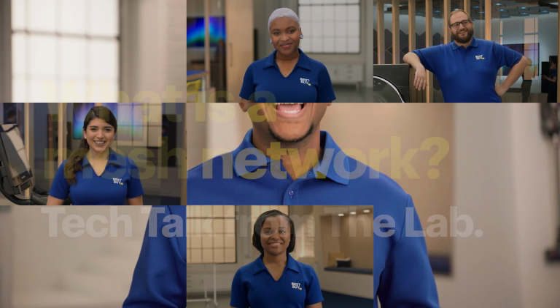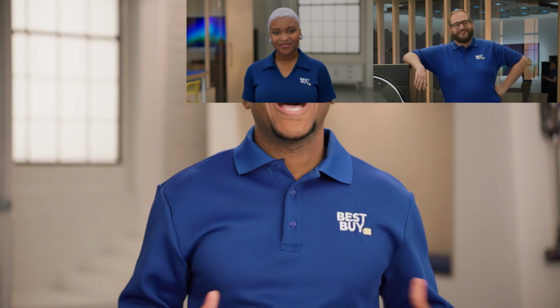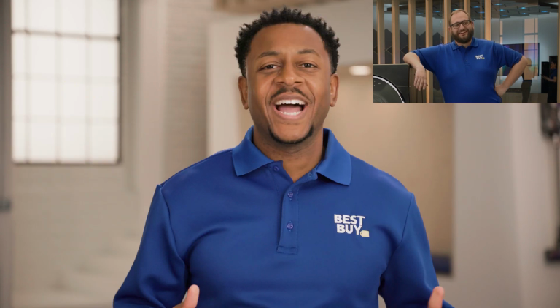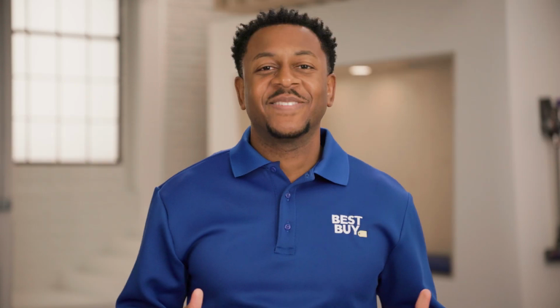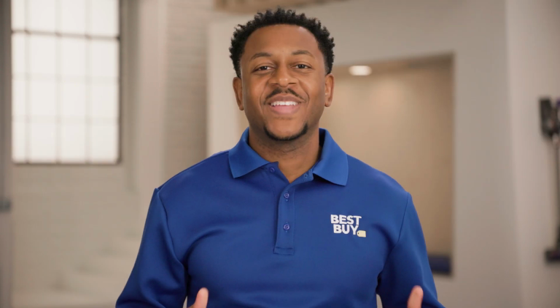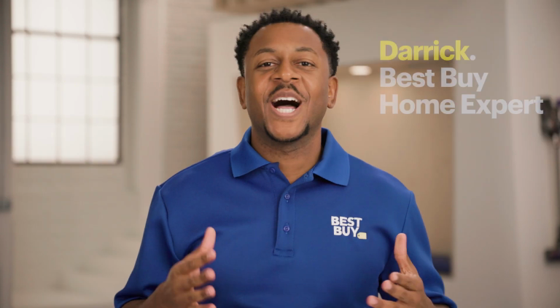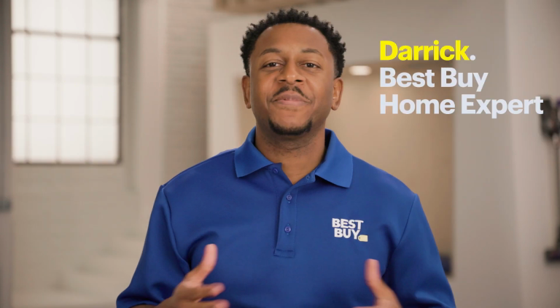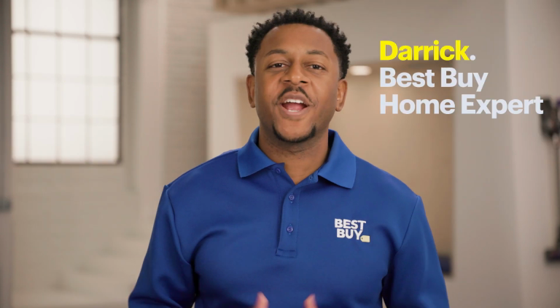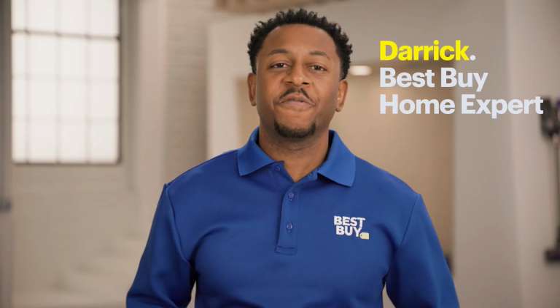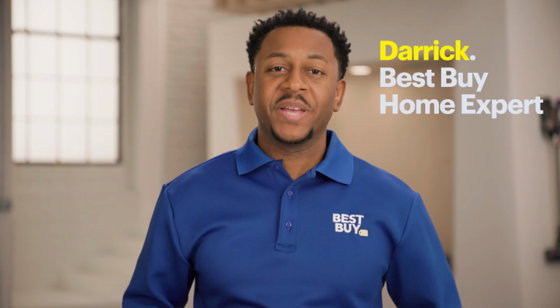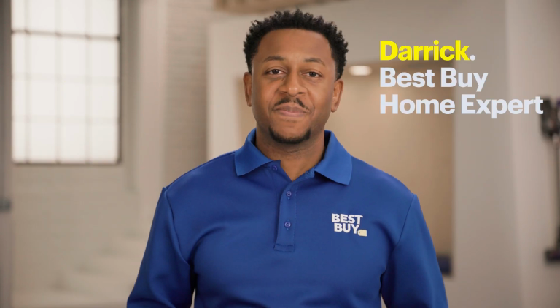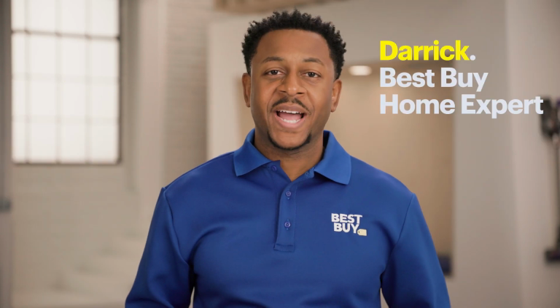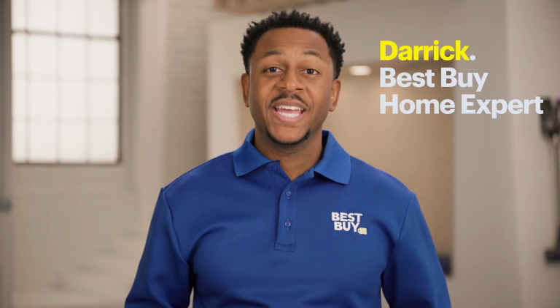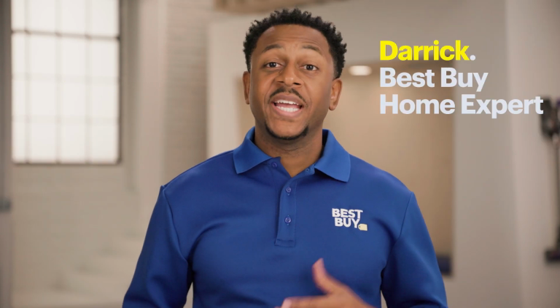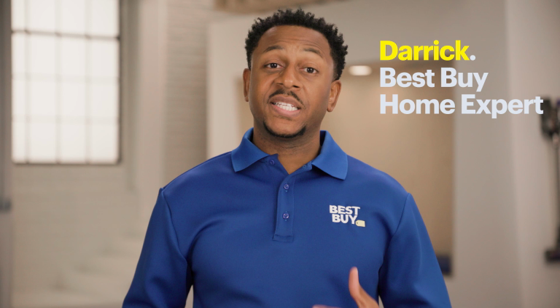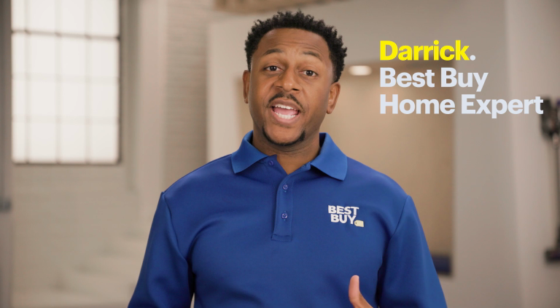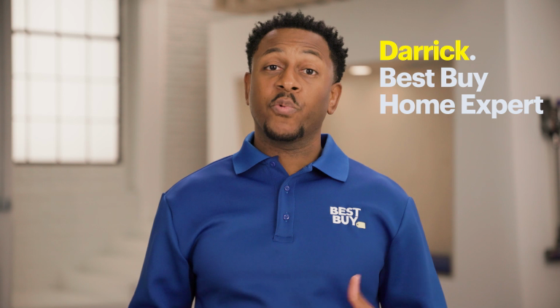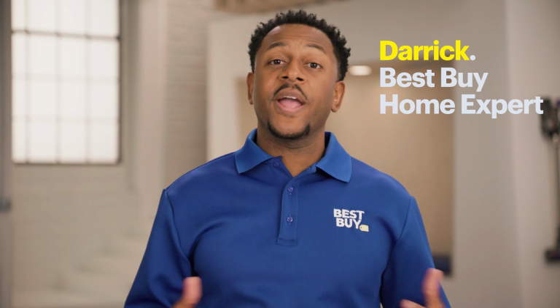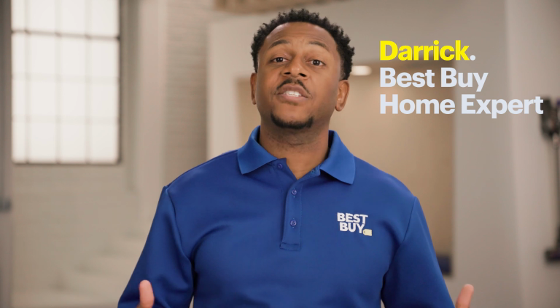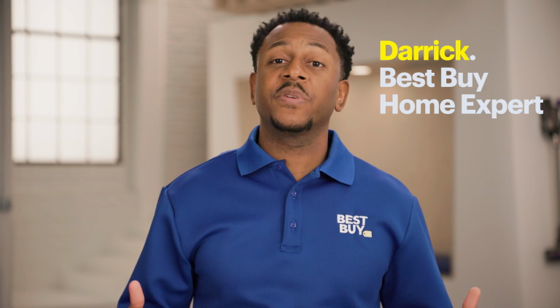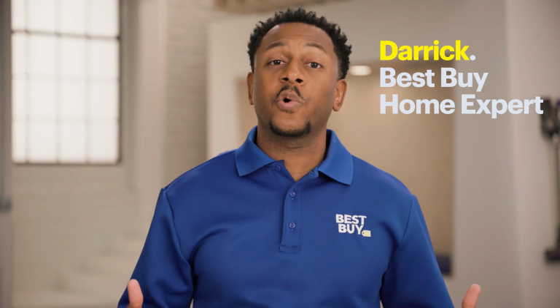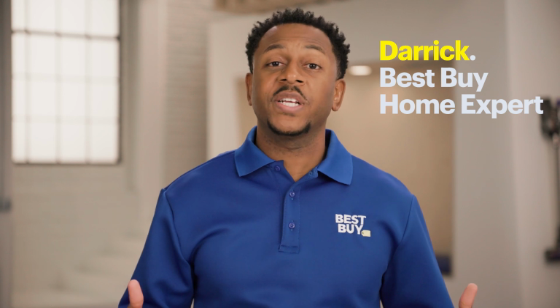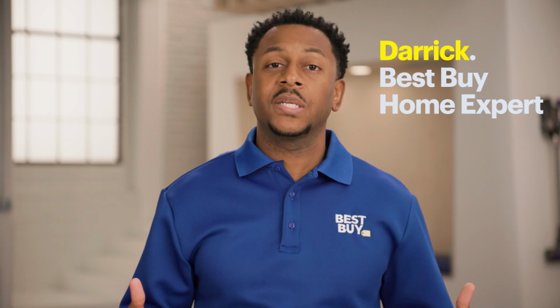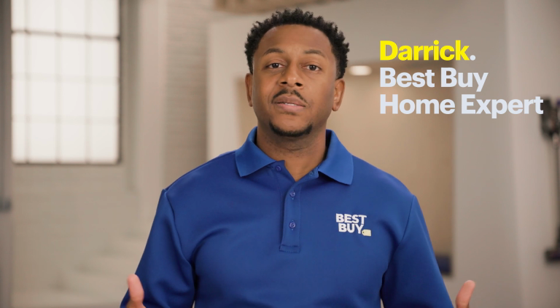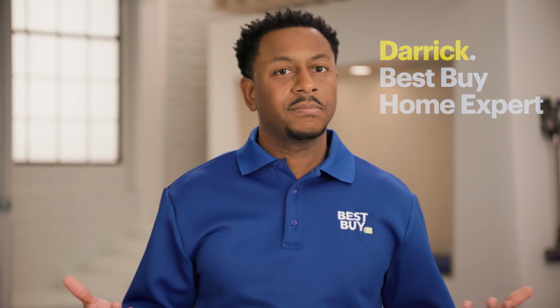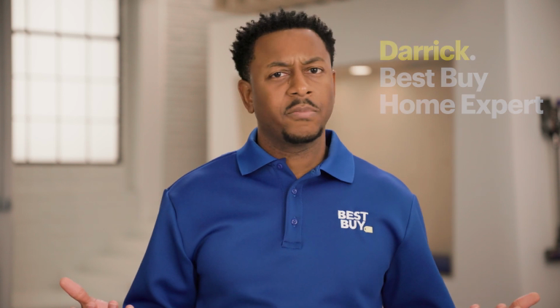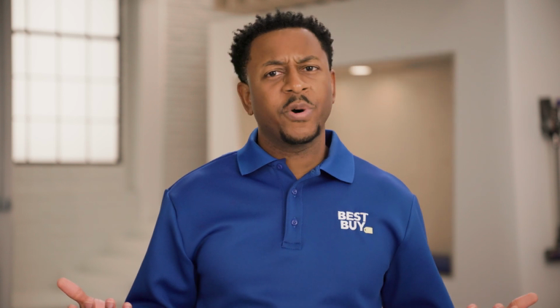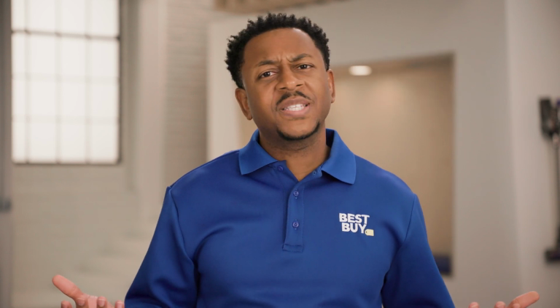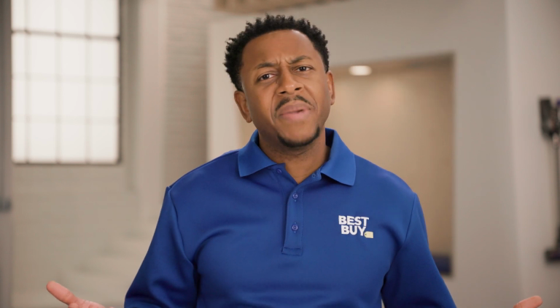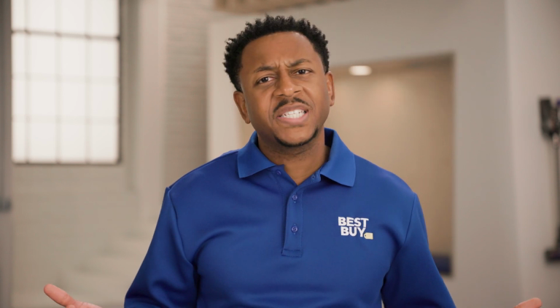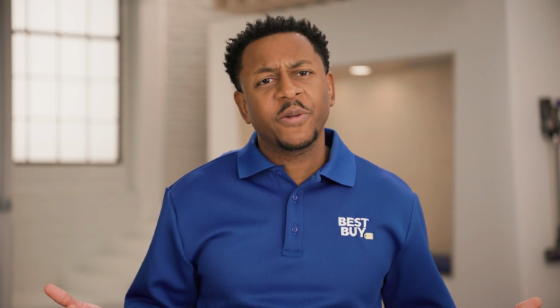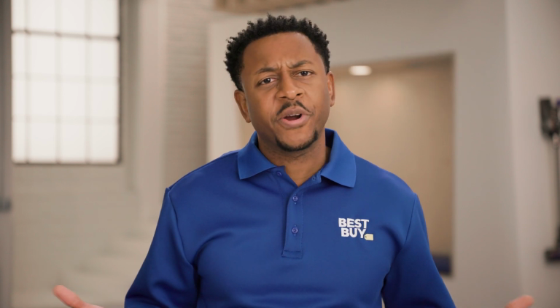Hi, I'm Derek from Best Buy, and today we're answering the question: what is a mesh network?